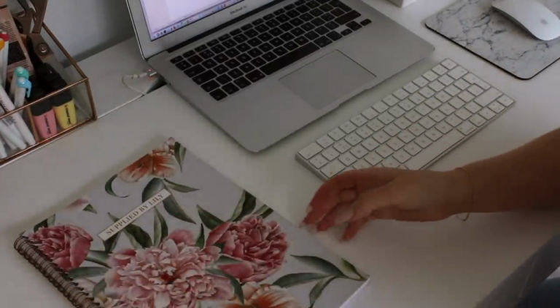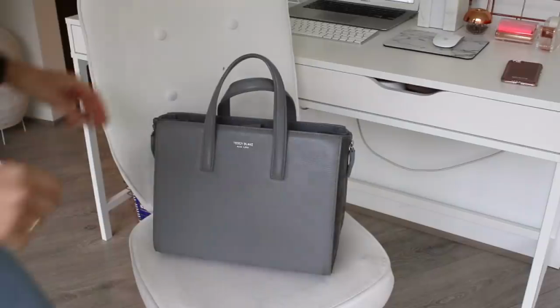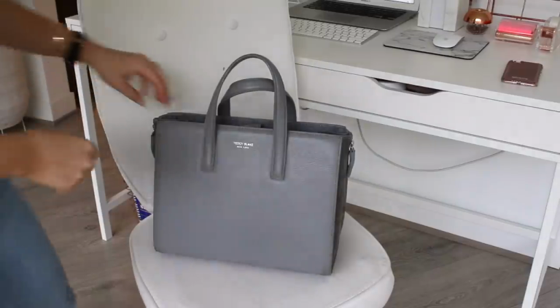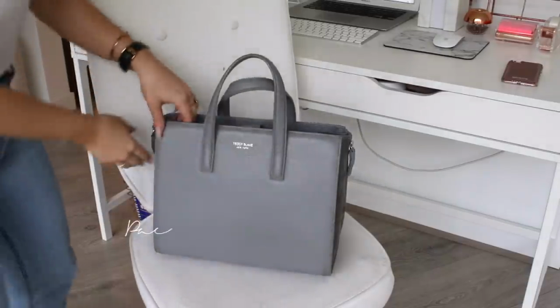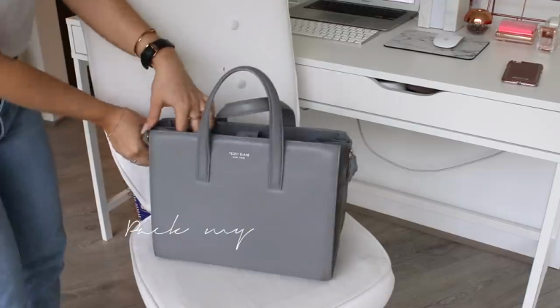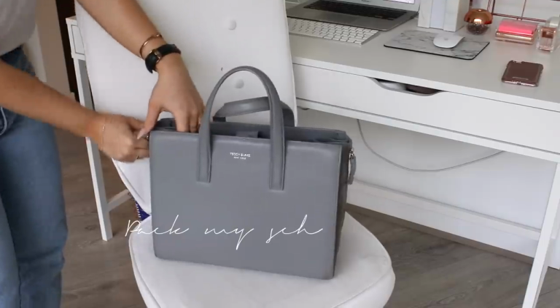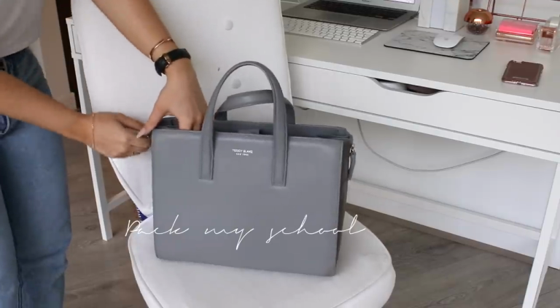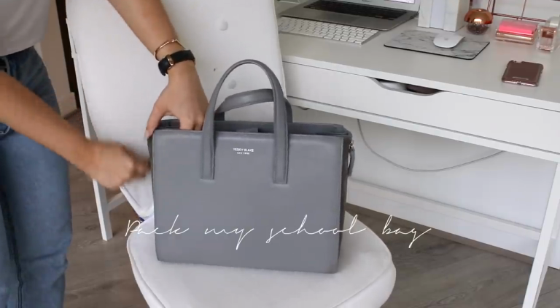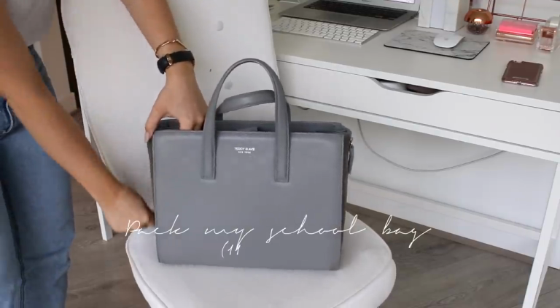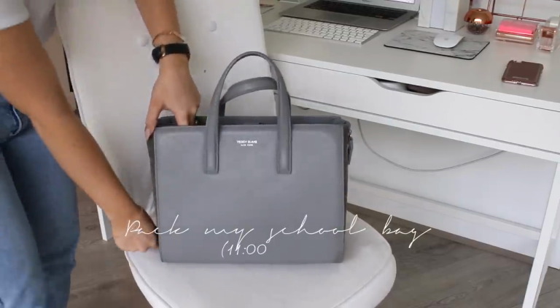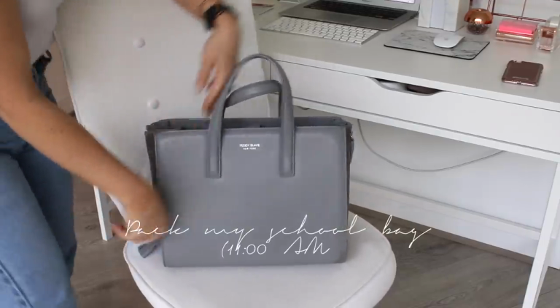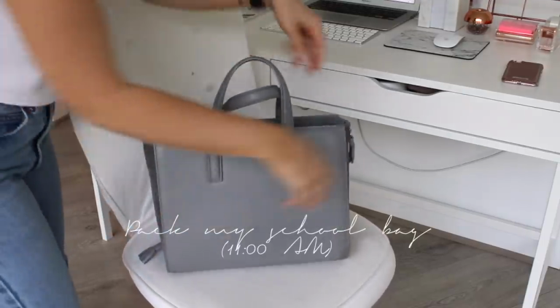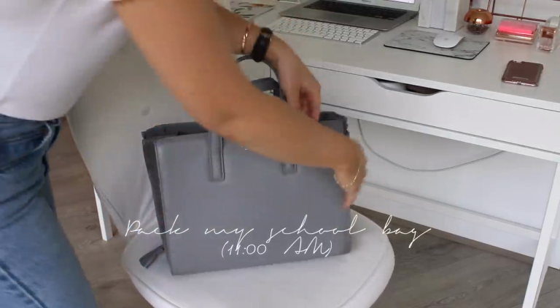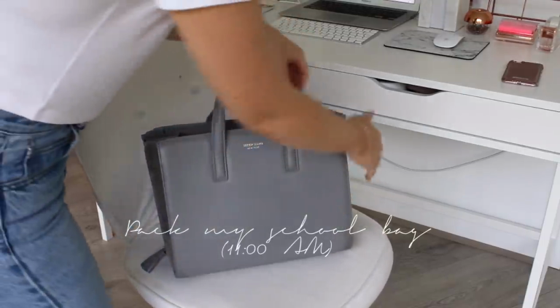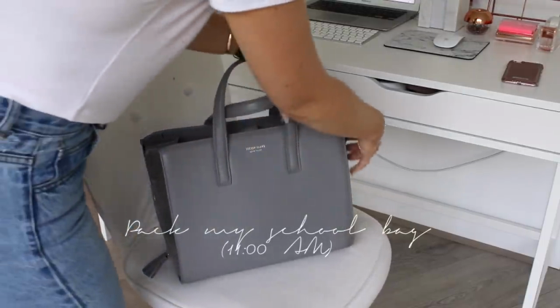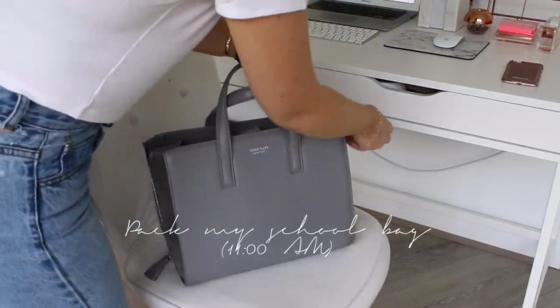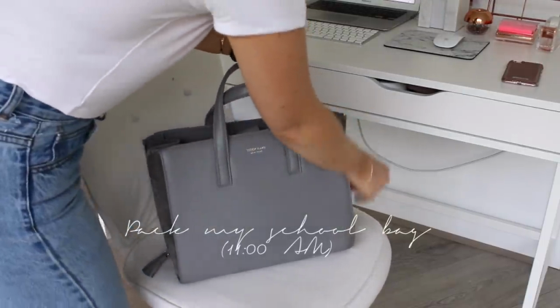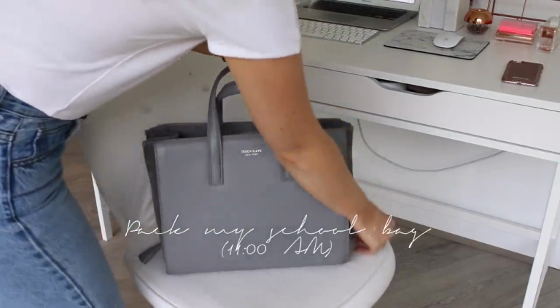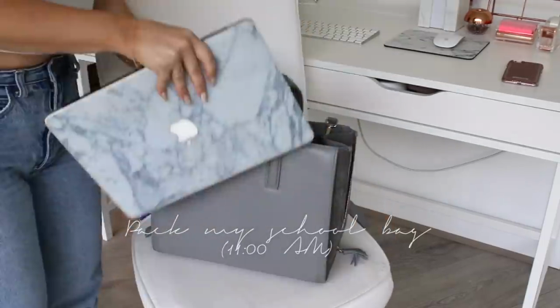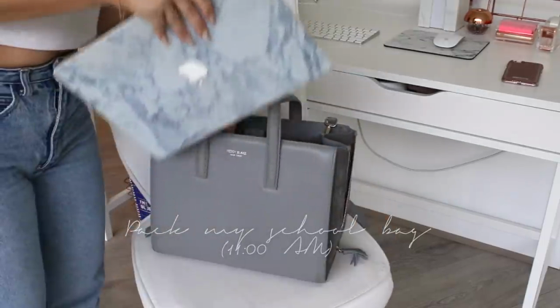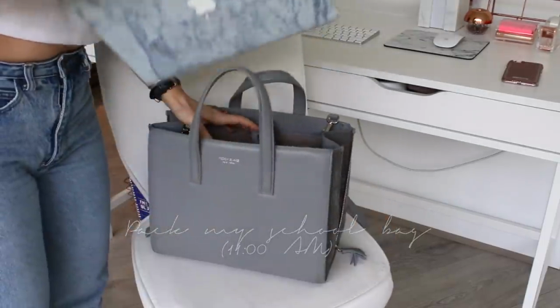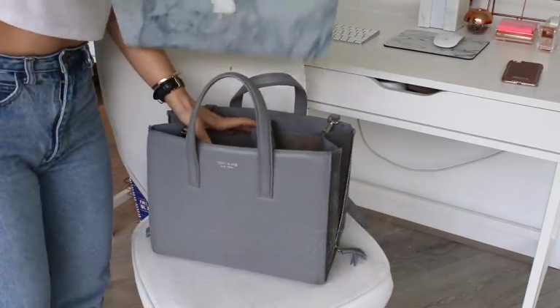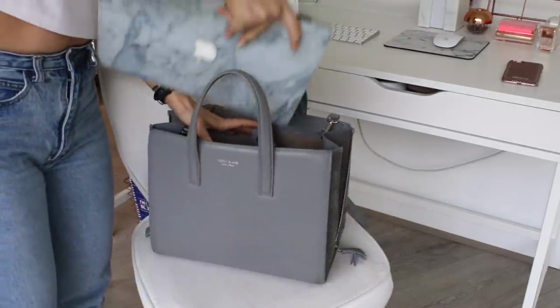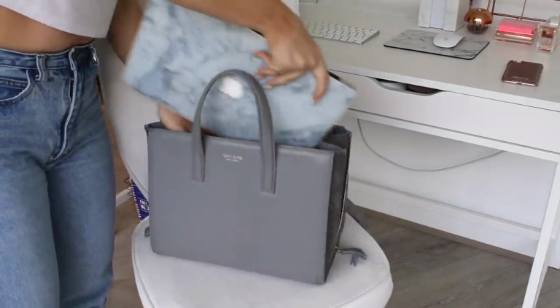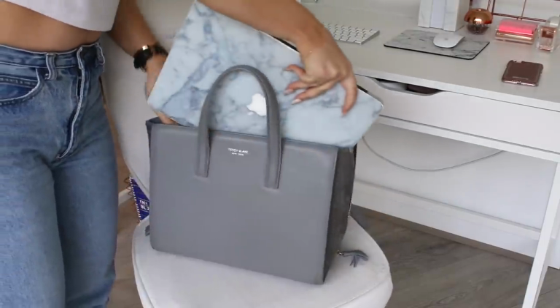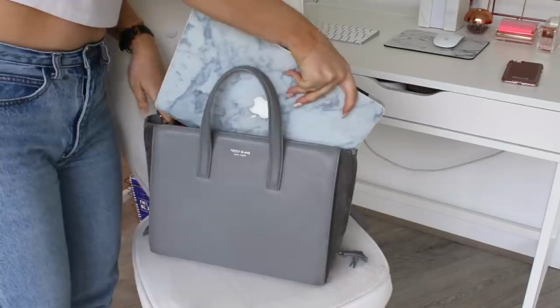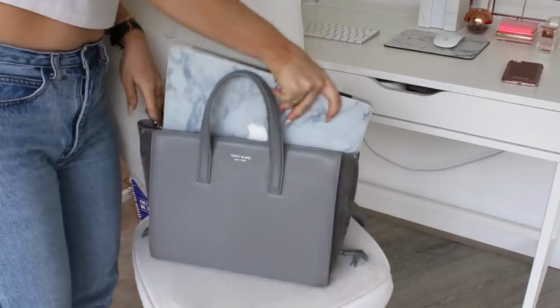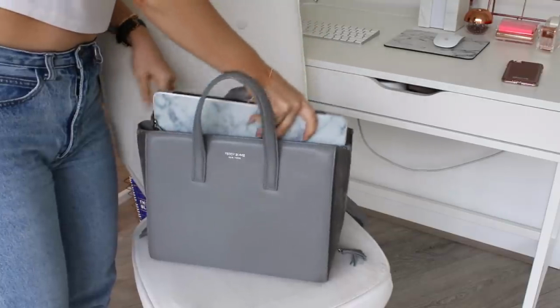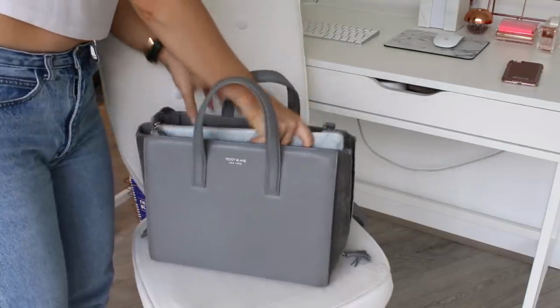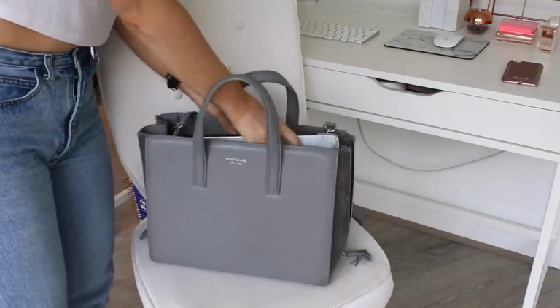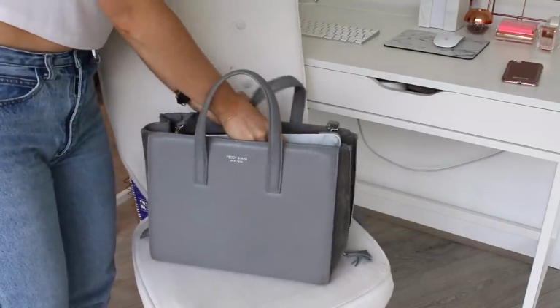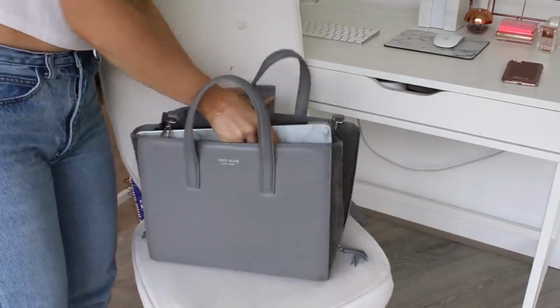After I did my schoolwork for the morning, it's time to pack my bag. I'm using this bag from Teddy Blake that I'll link down below for you guys as well.